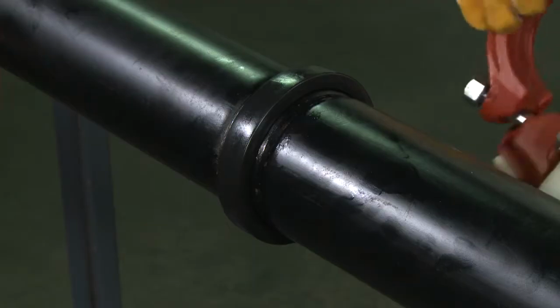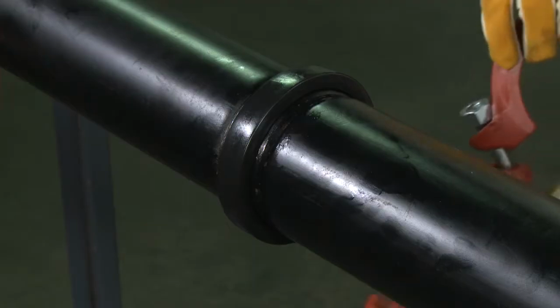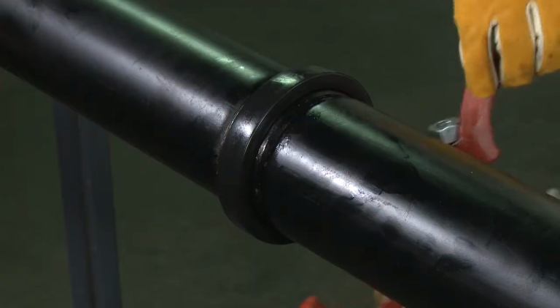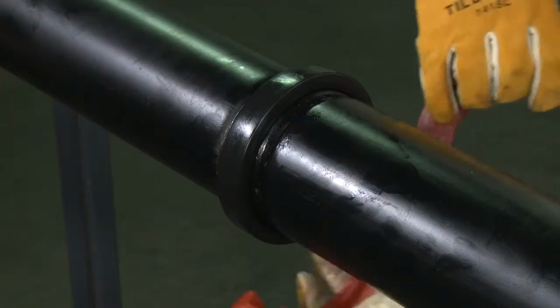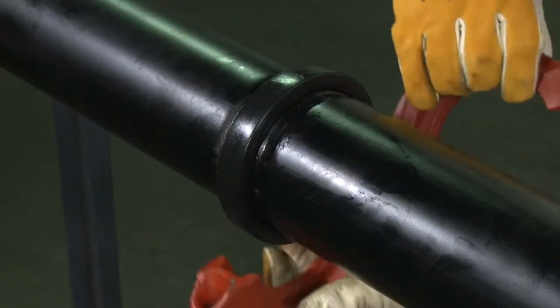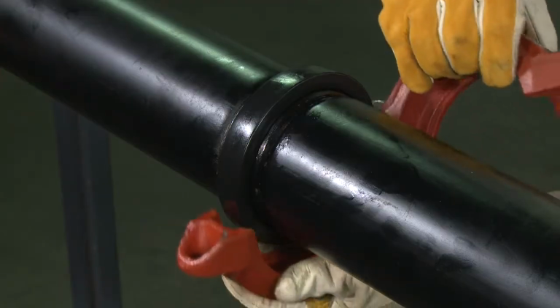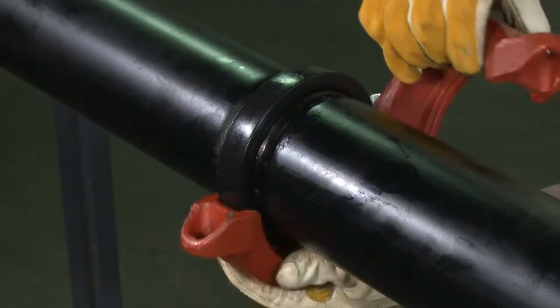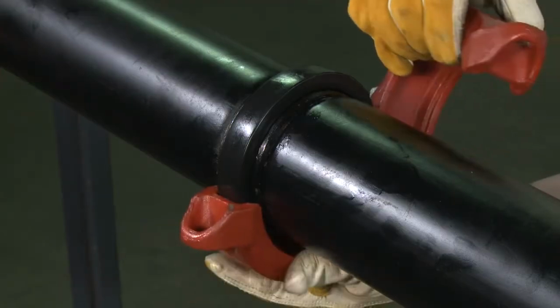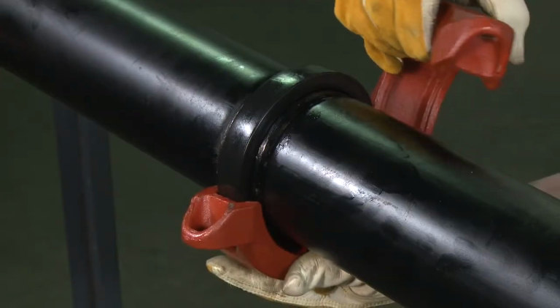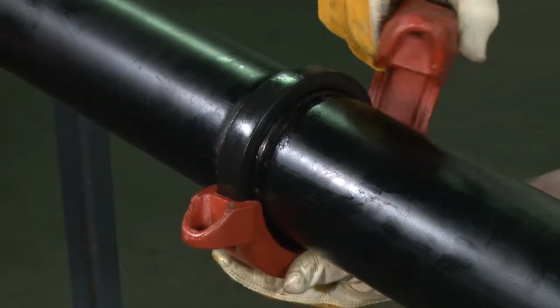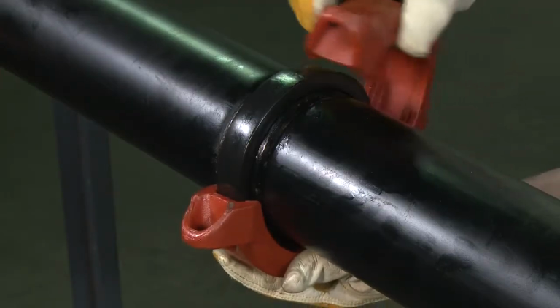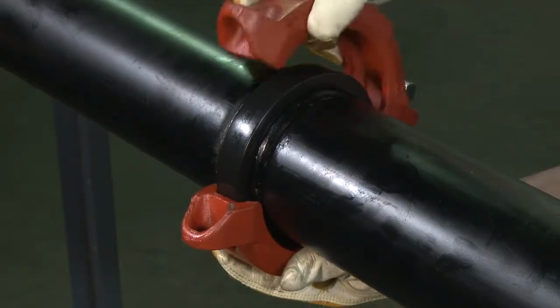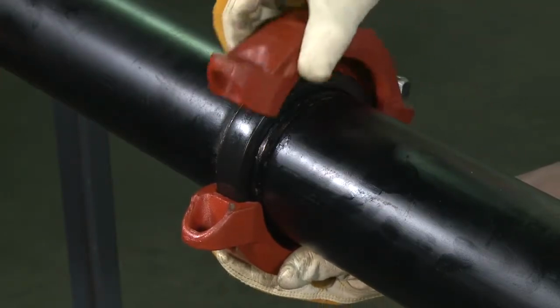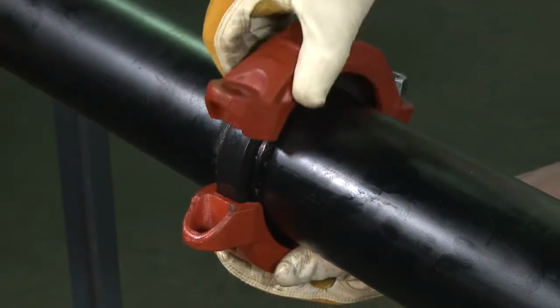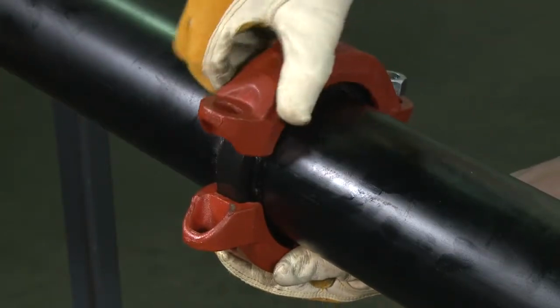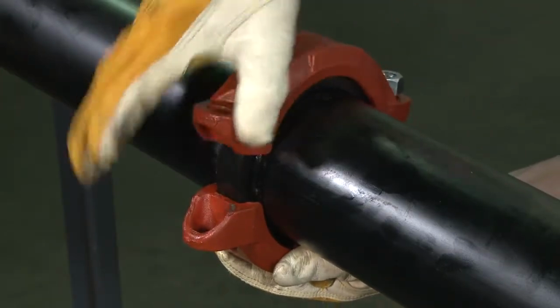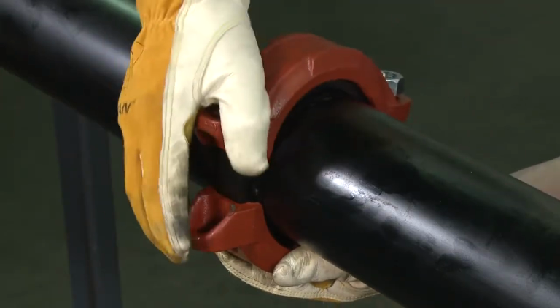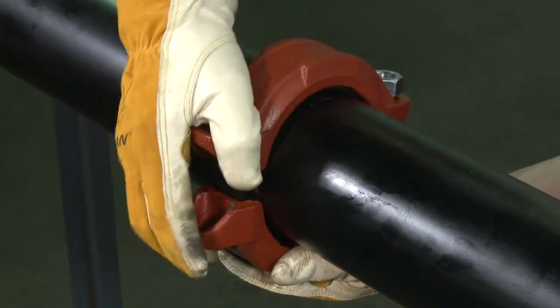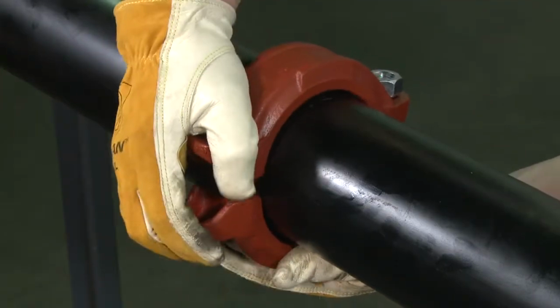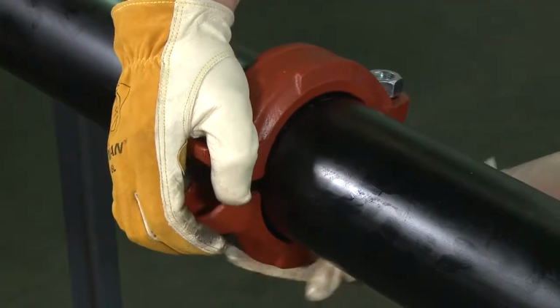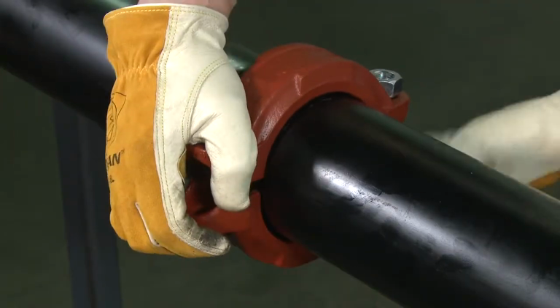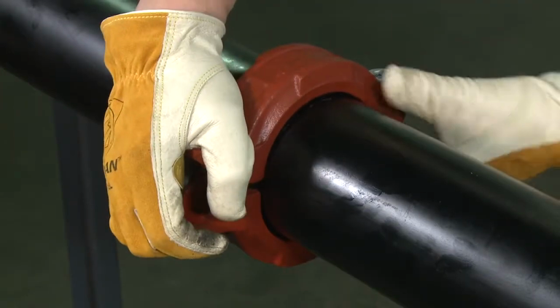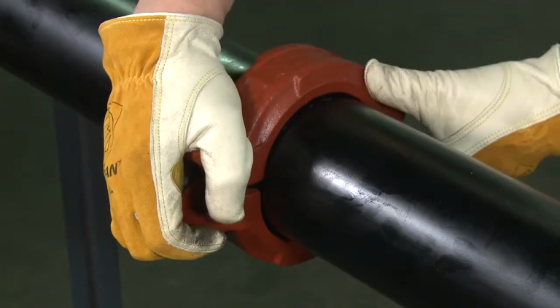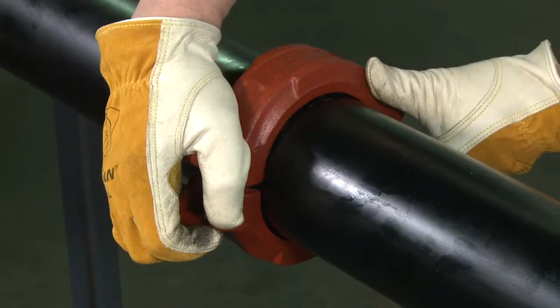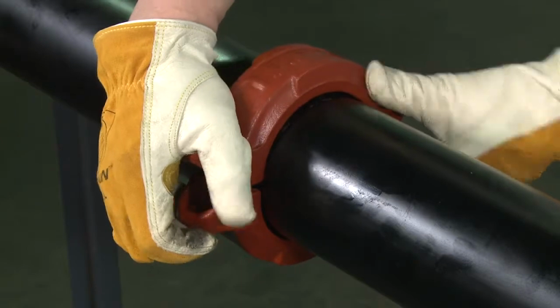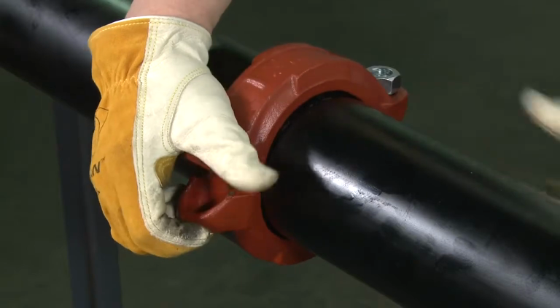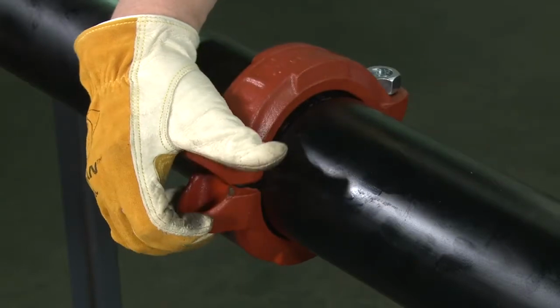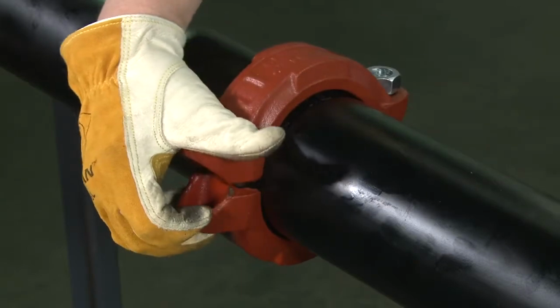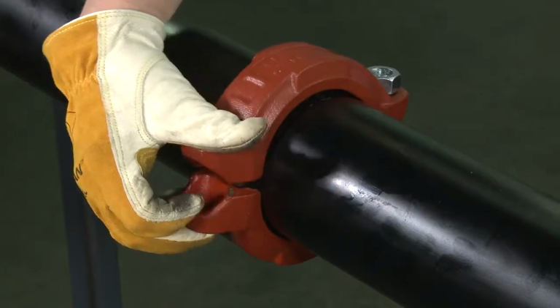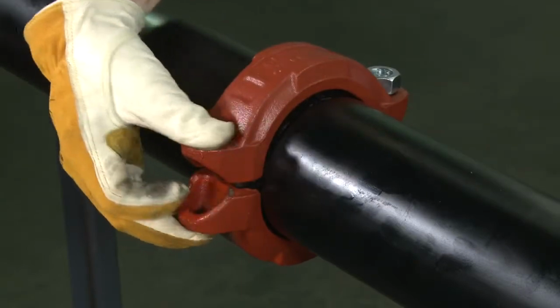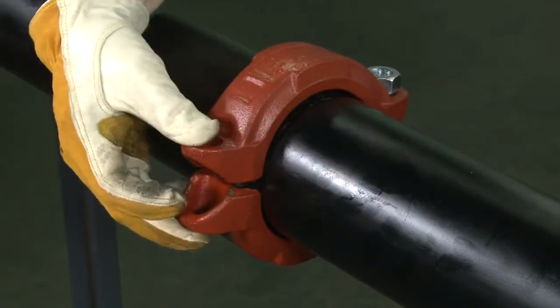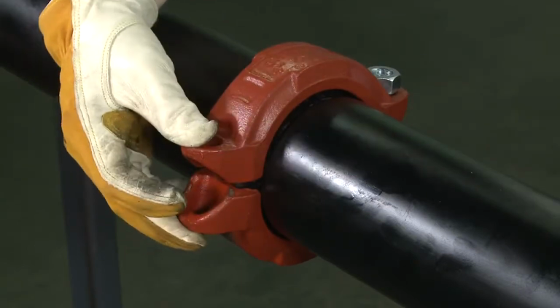Place the coupling housing halves over the gasket, making sure the housing keys engage the grooves.